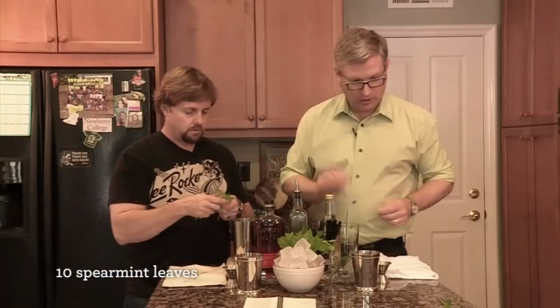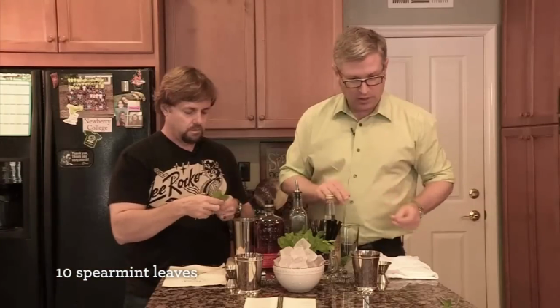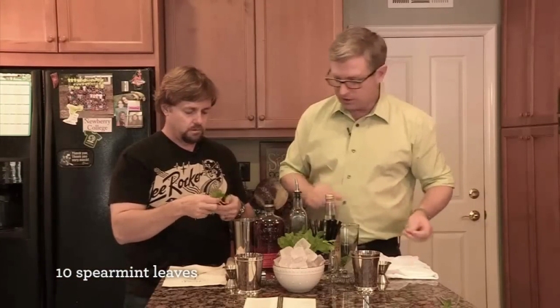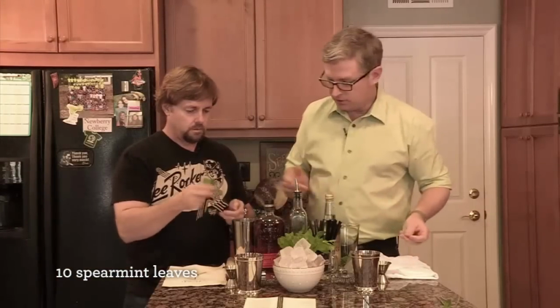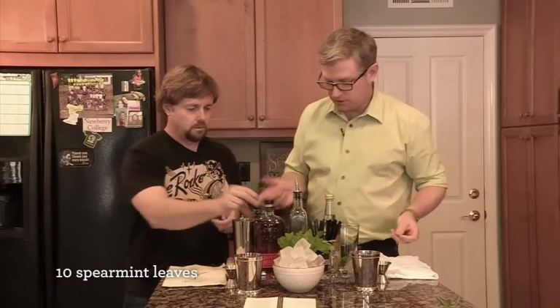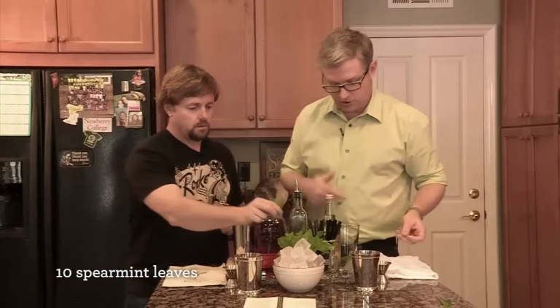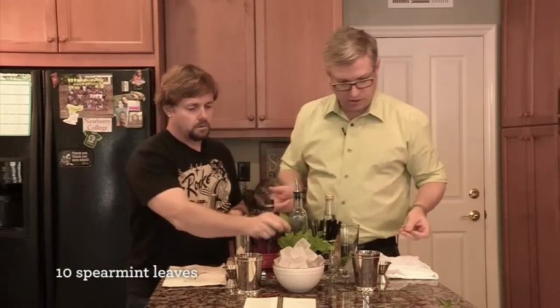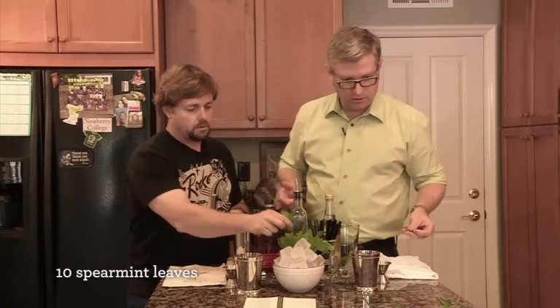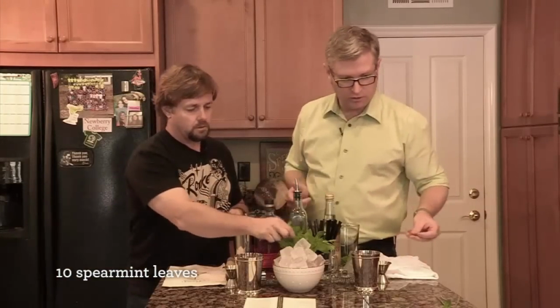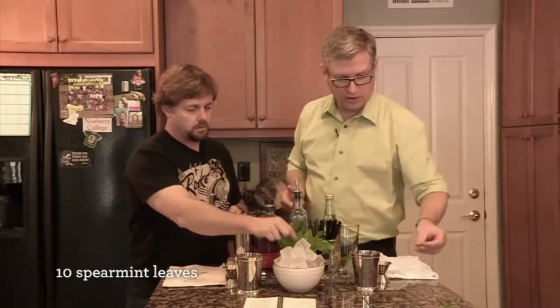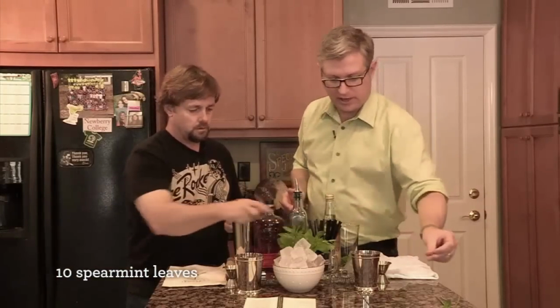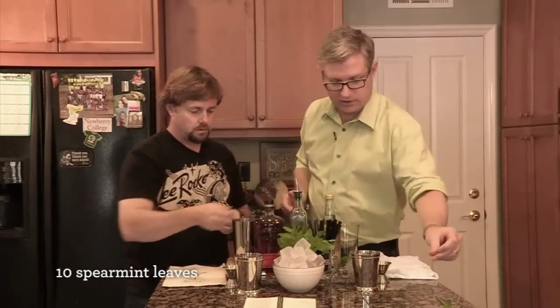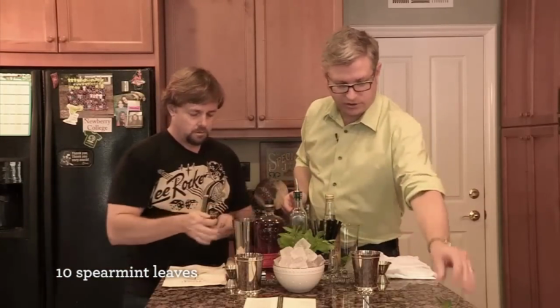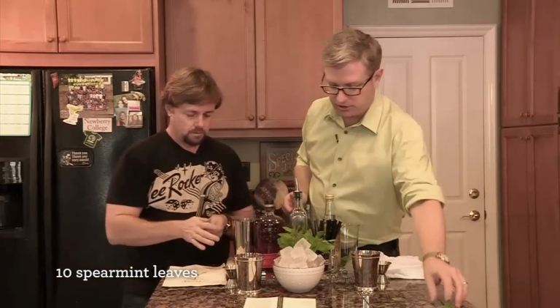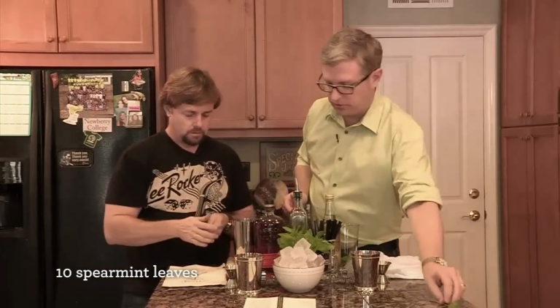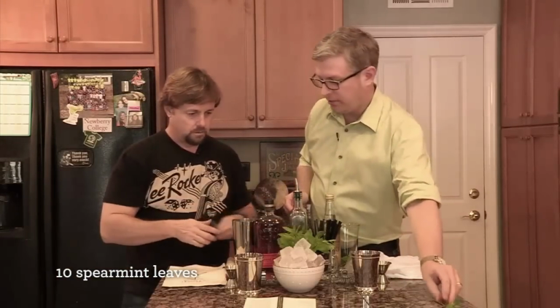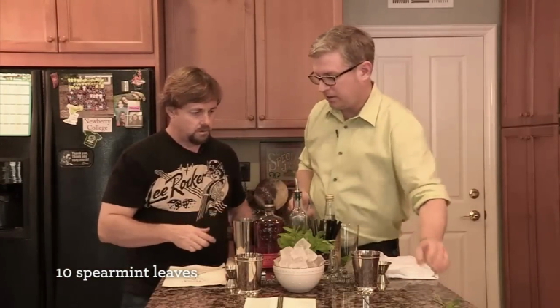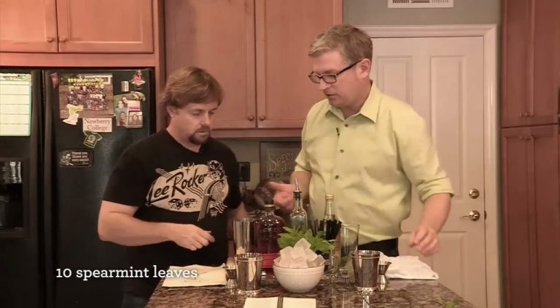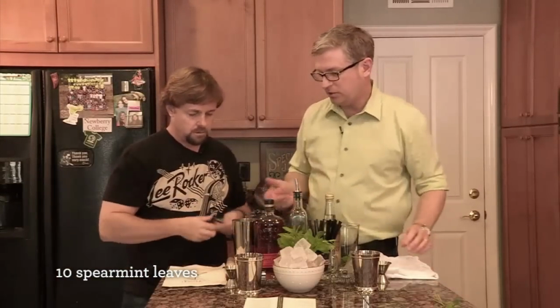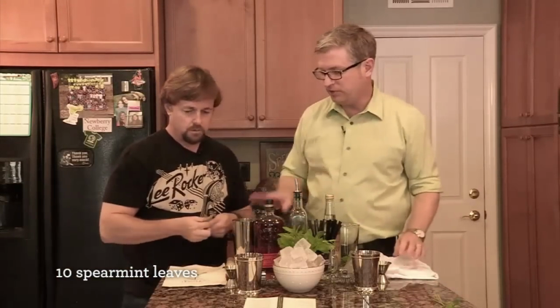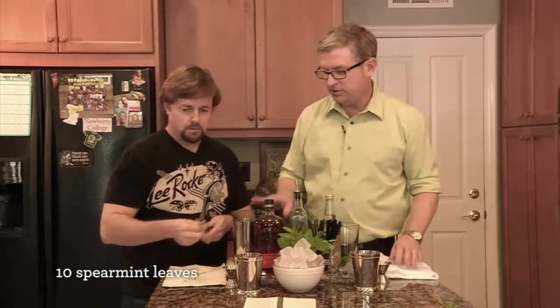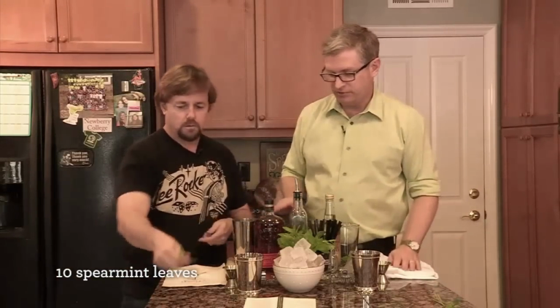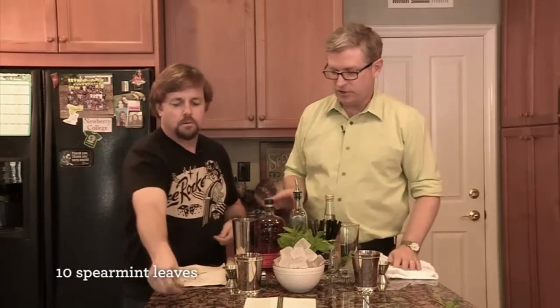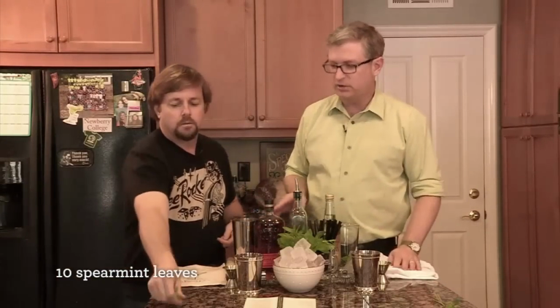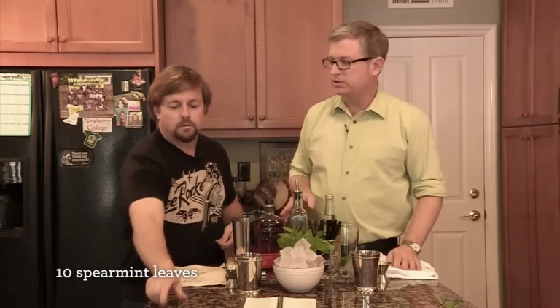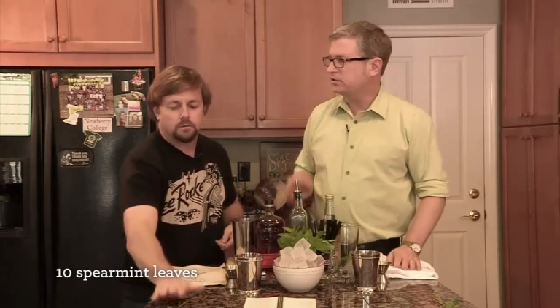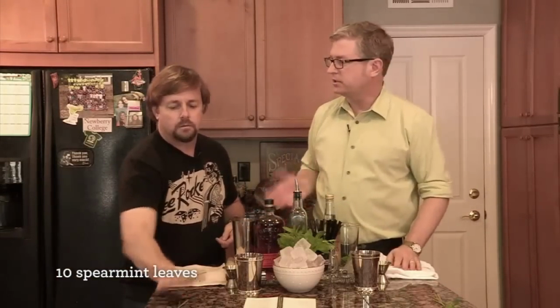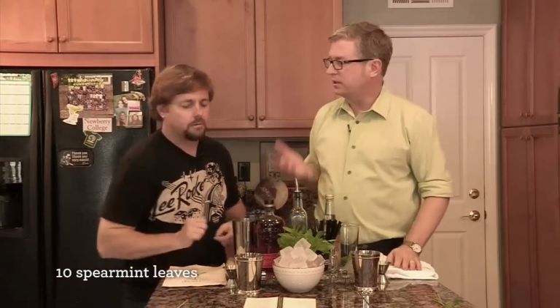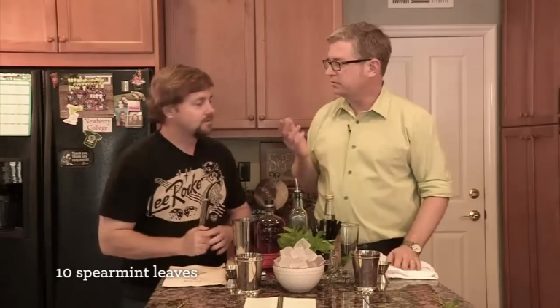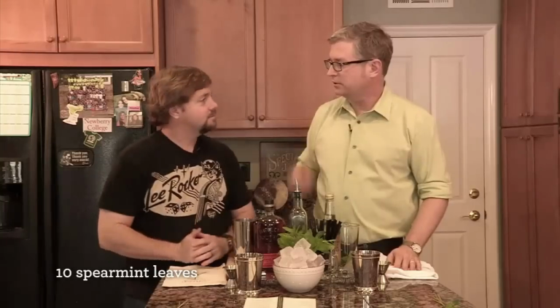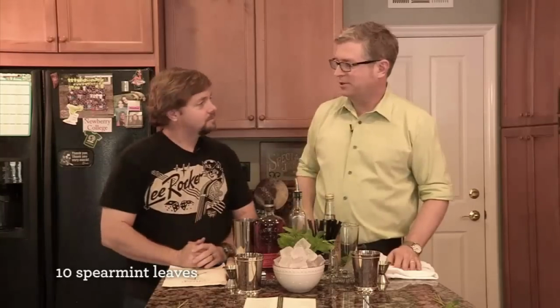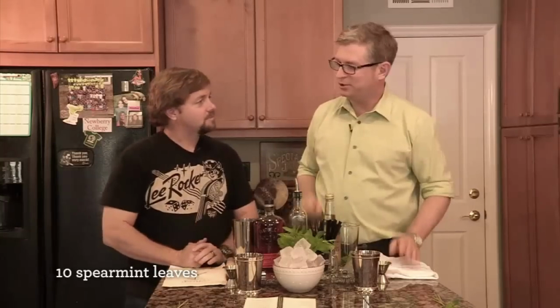You can do this in a shaker or a glass — it doesn't really matter. One advantage of the shaker is that it's going to get it a little bit colder.